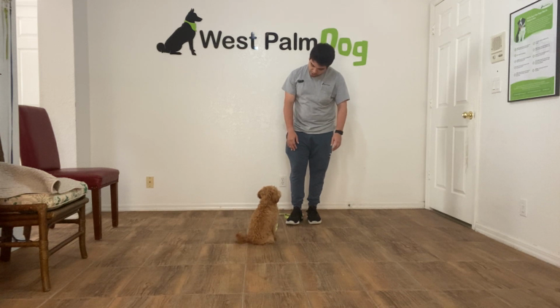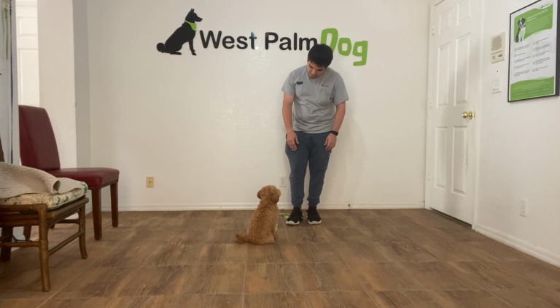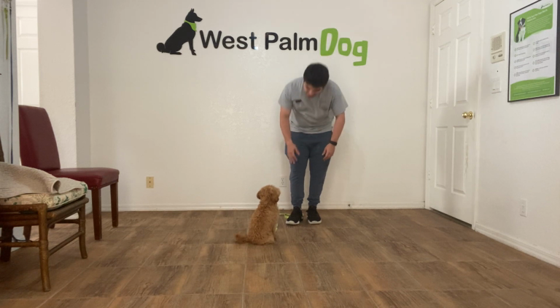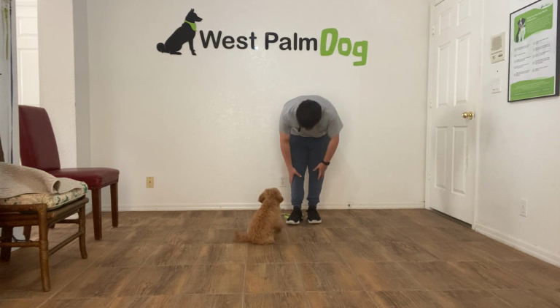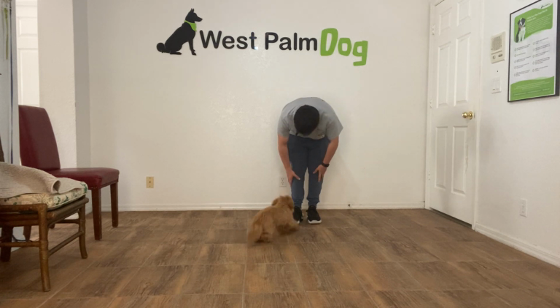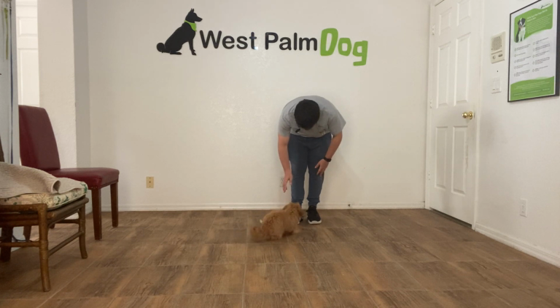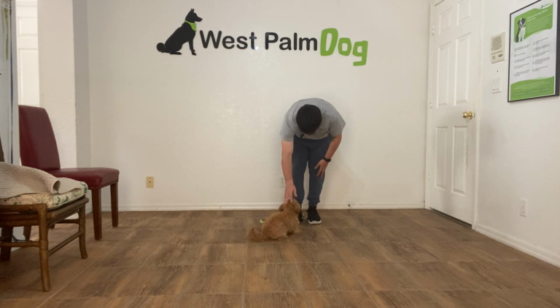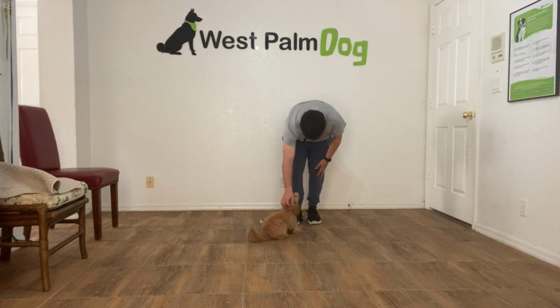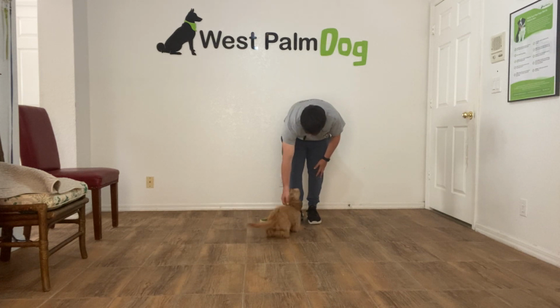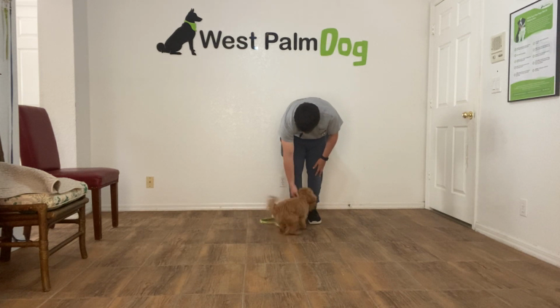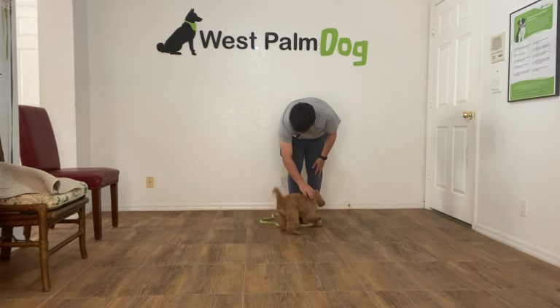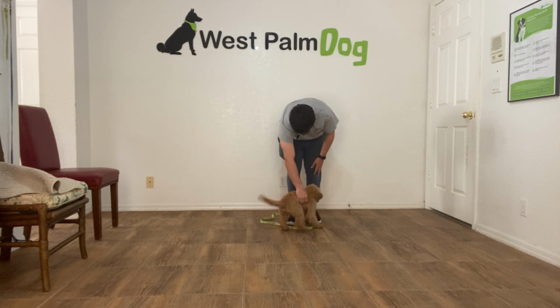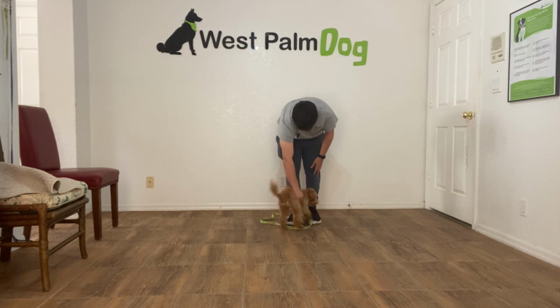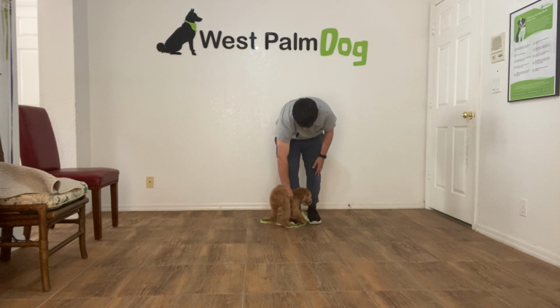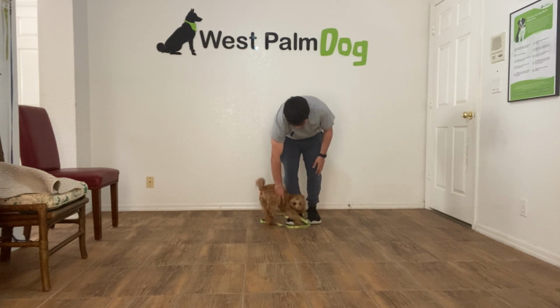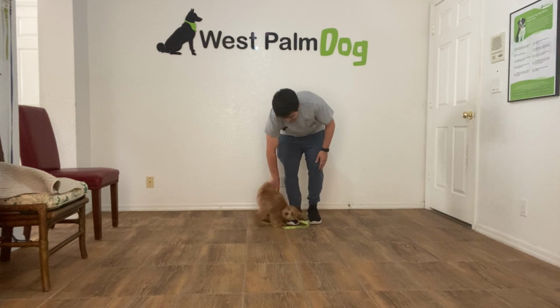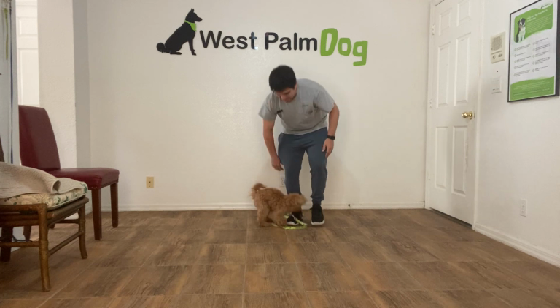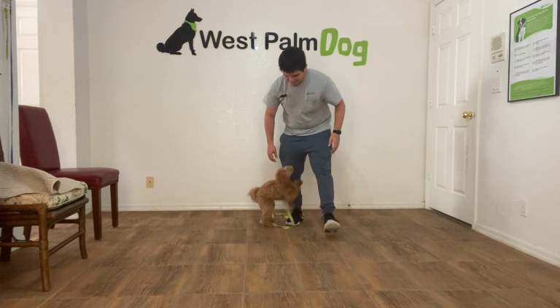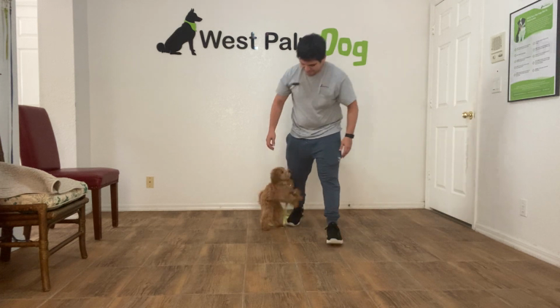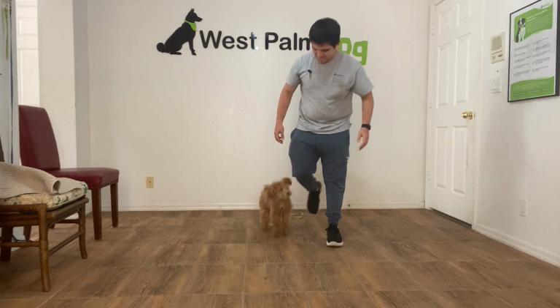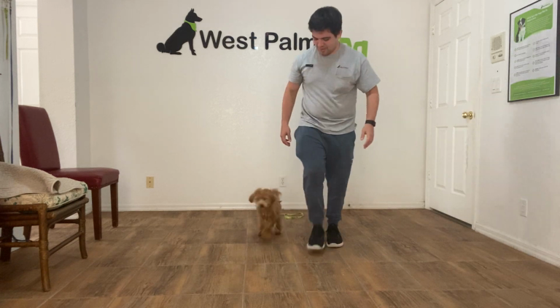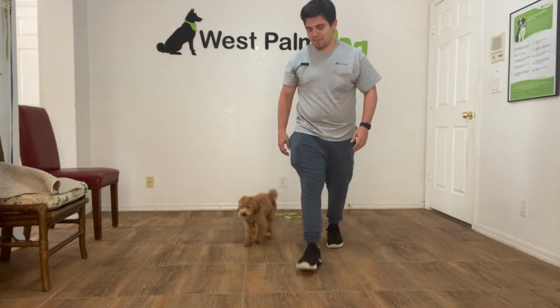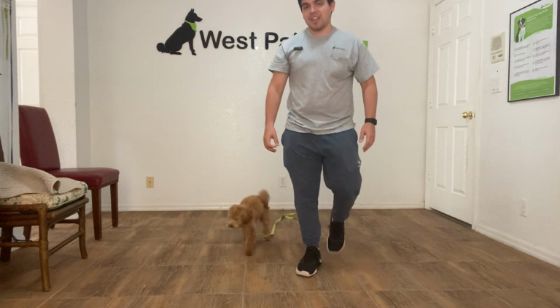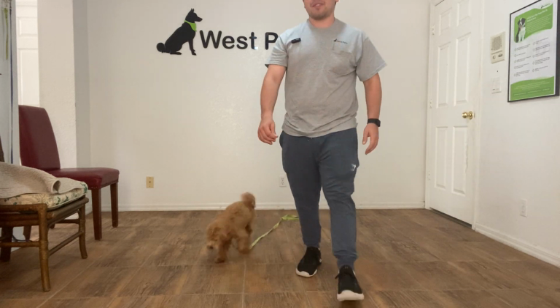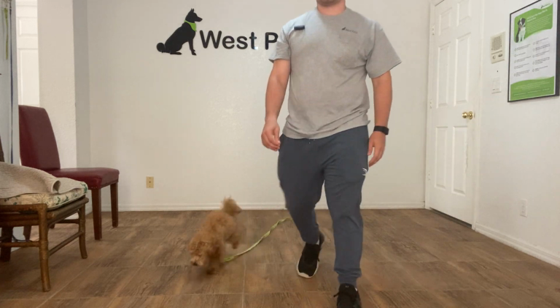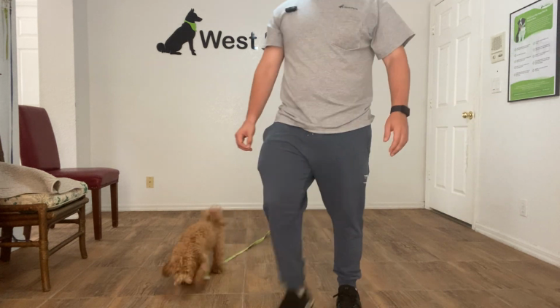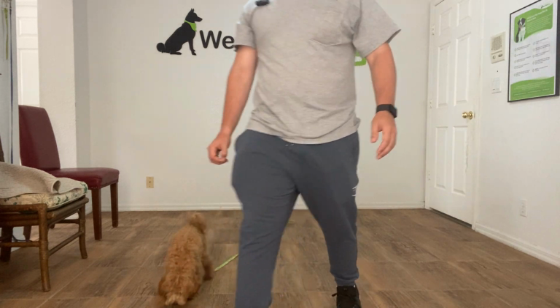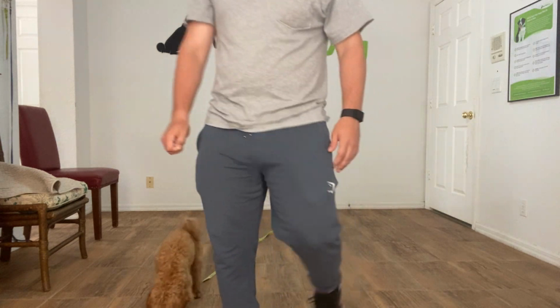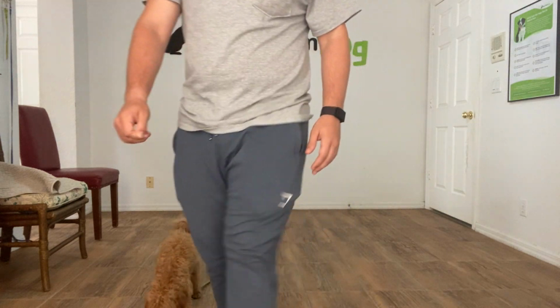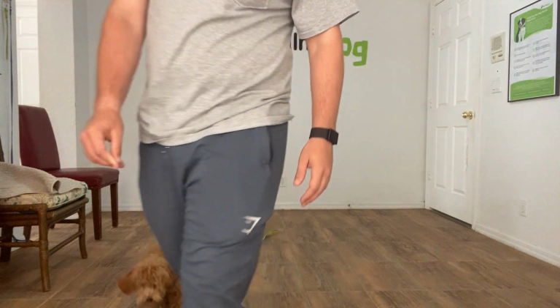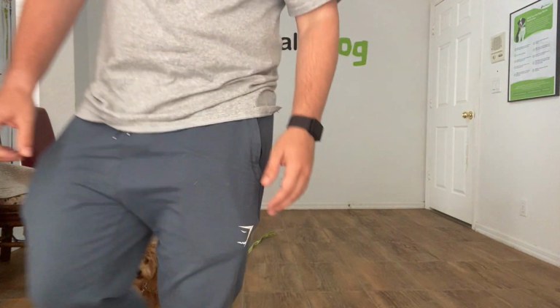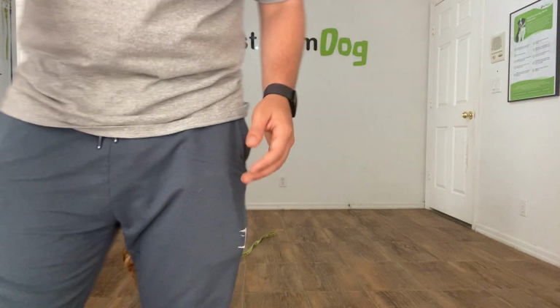Great job Mila! Oh, now you want to work again — you want to work again. Good job Mila, thank you.